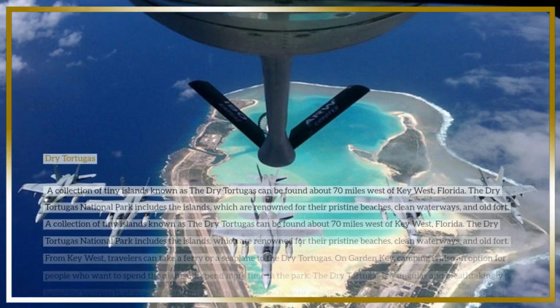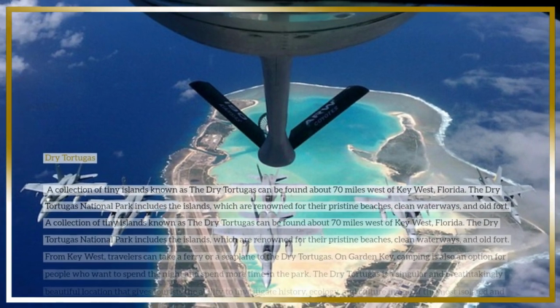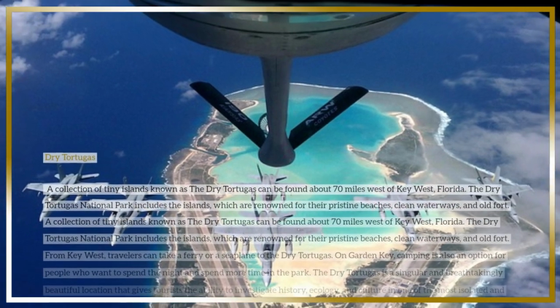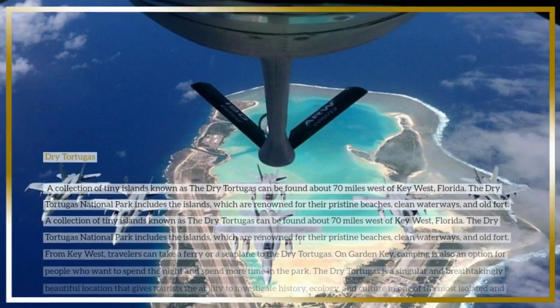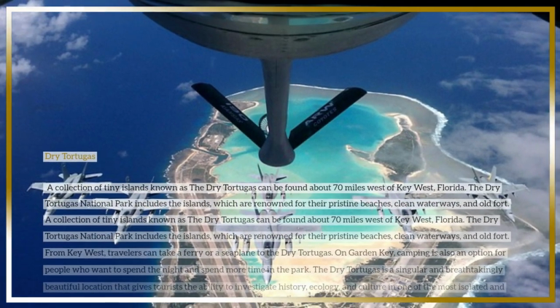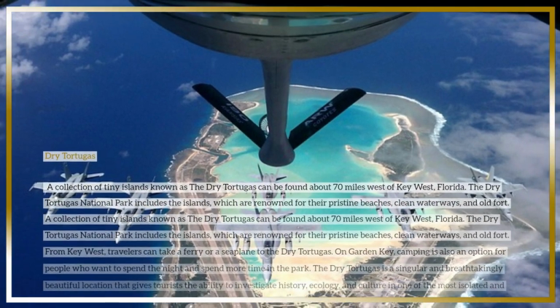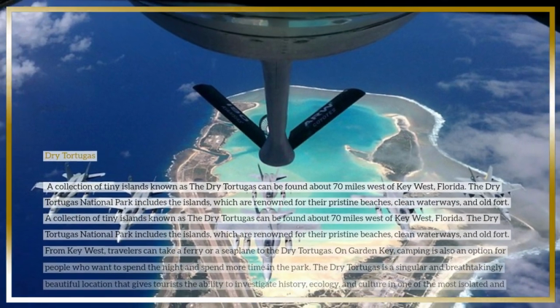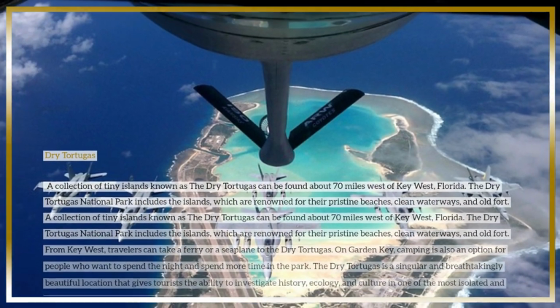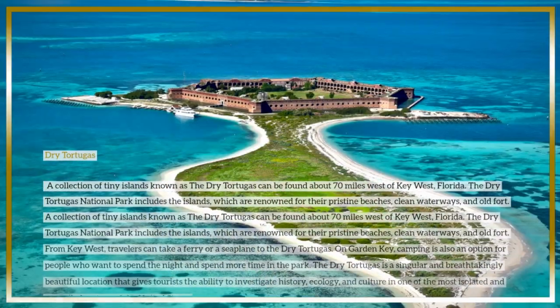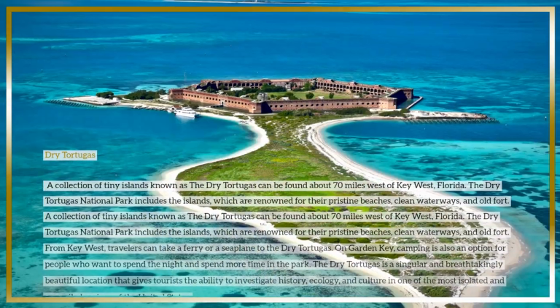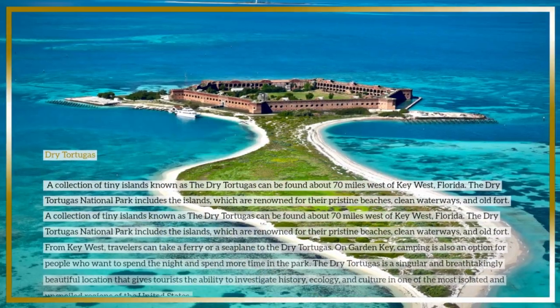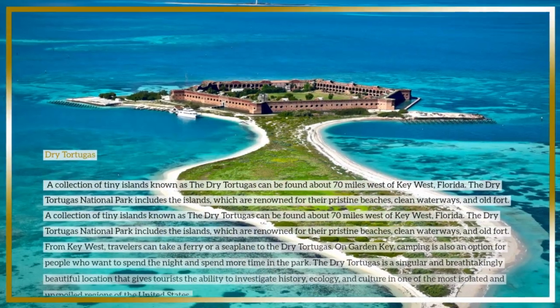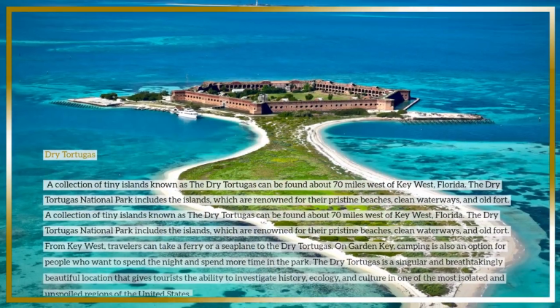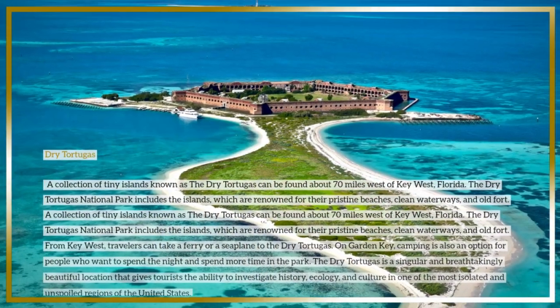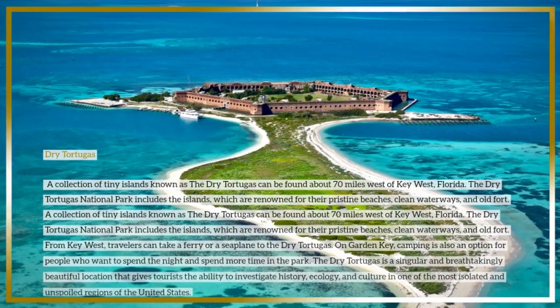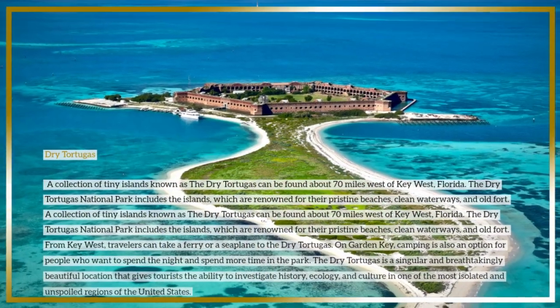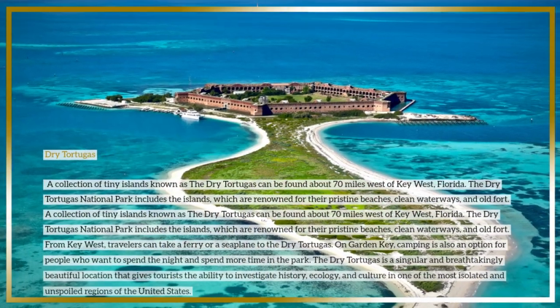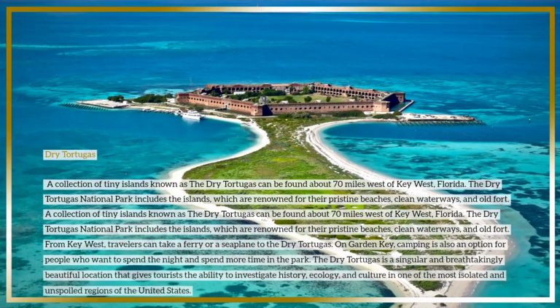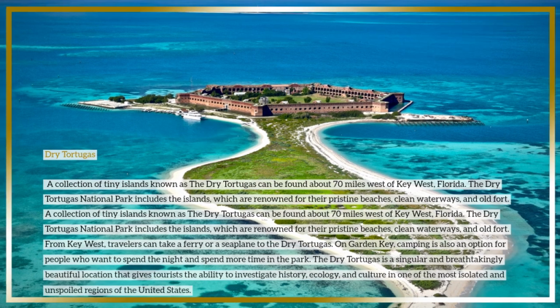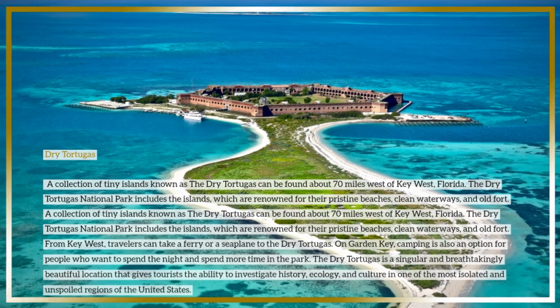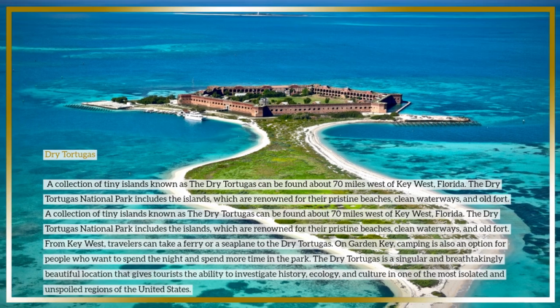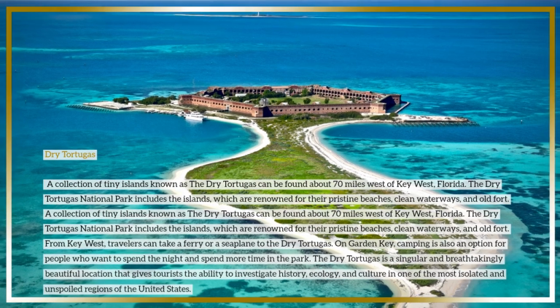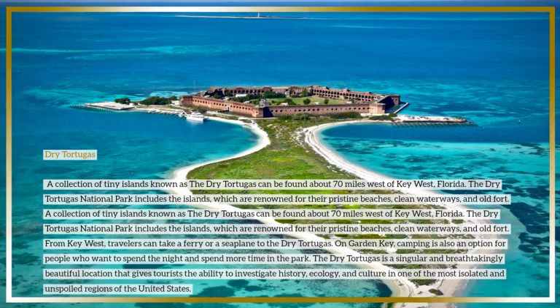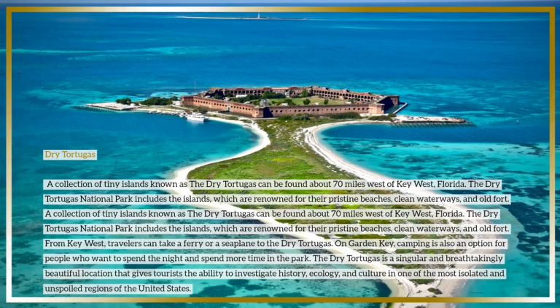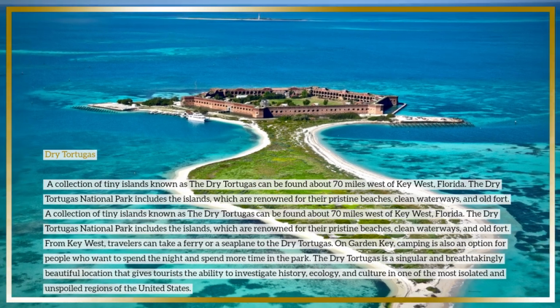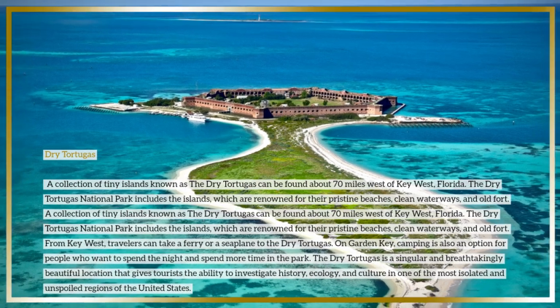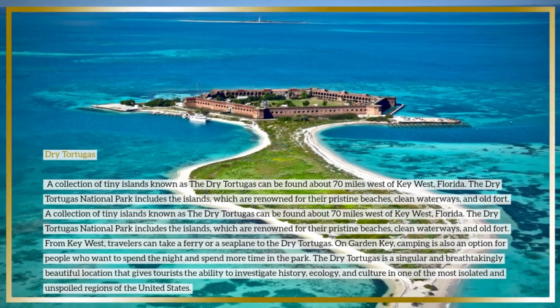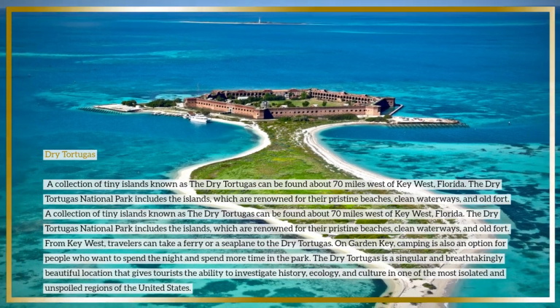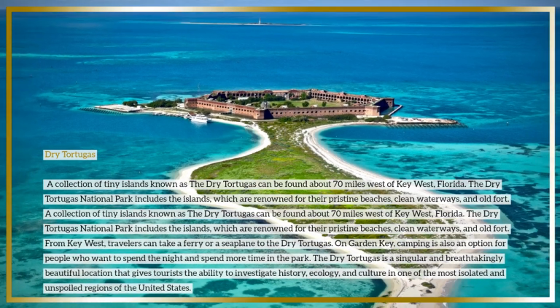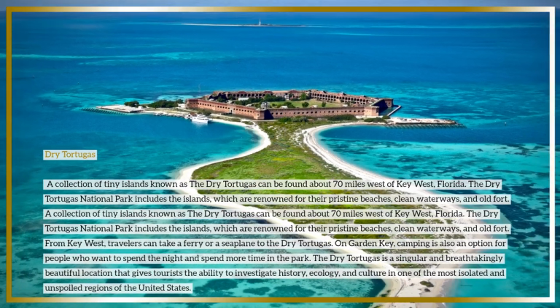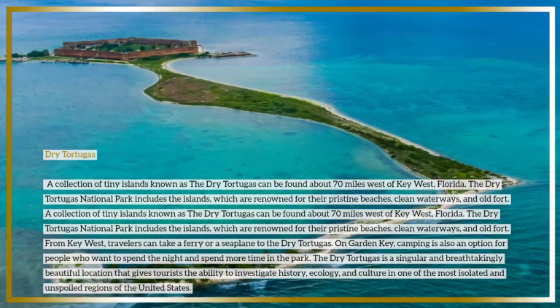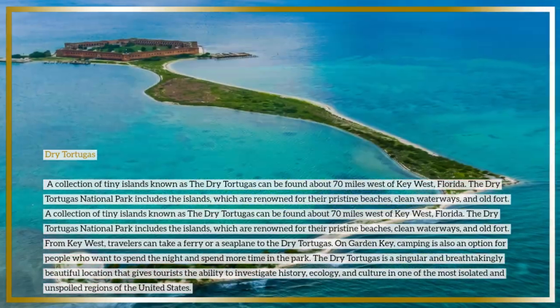The Dry Tortugas is a collection of tiny islands found about 70 miles west of Key West, Florida. The islands are part of Dry Tortugas National Park and are renowned for their pristine beaches, clean waterways, and an old fort.